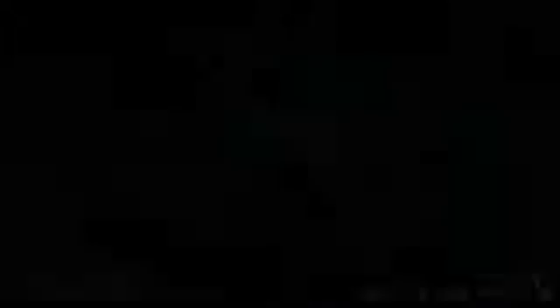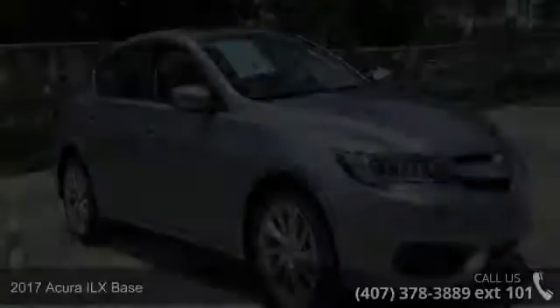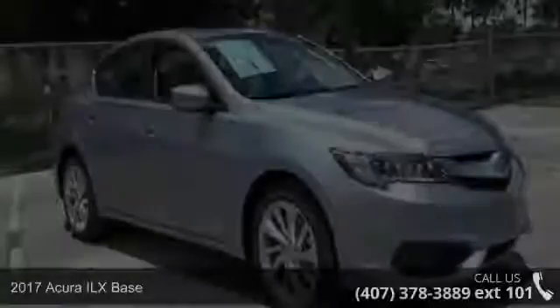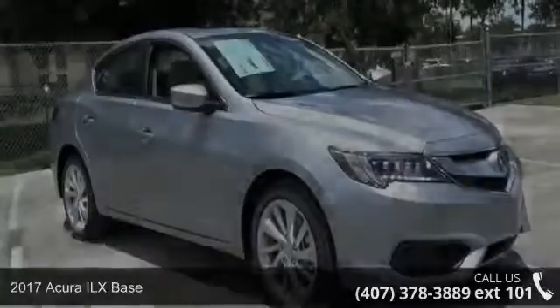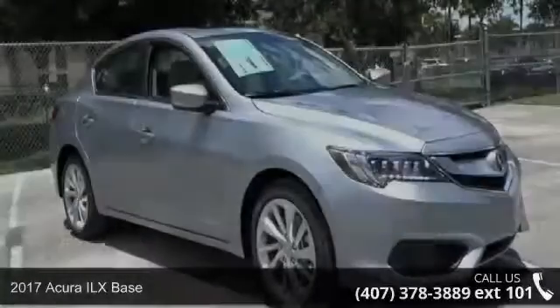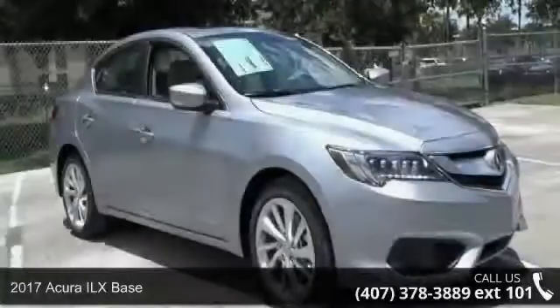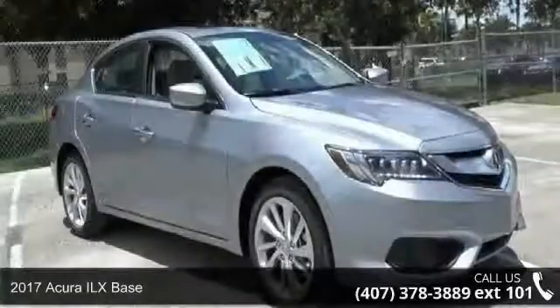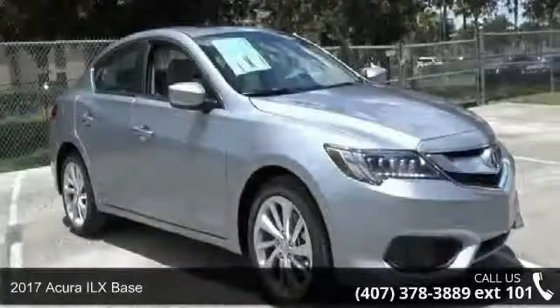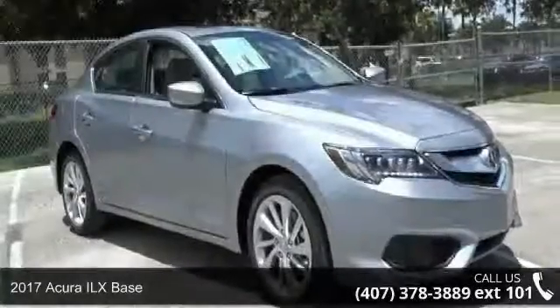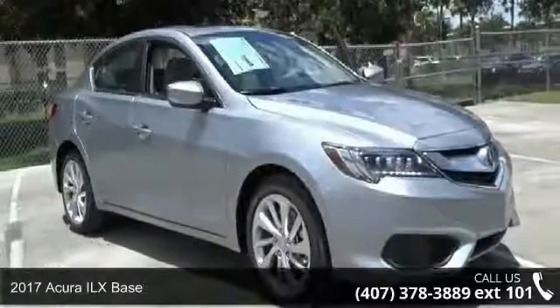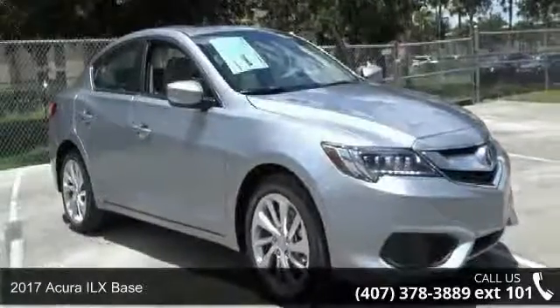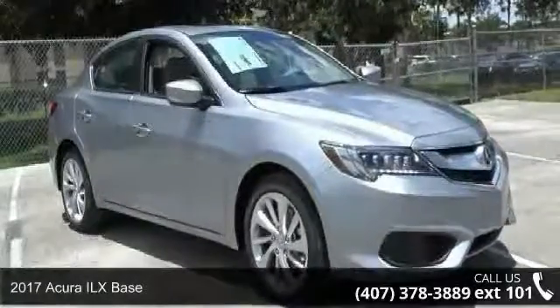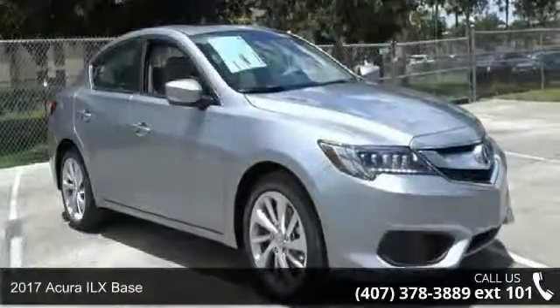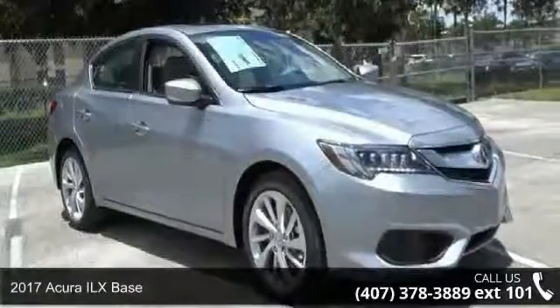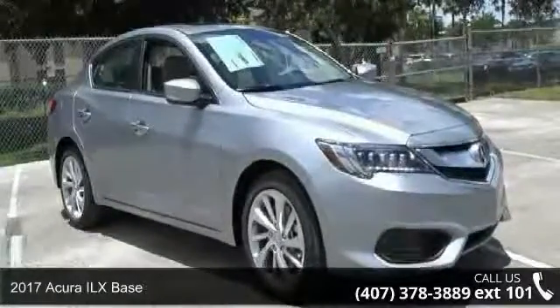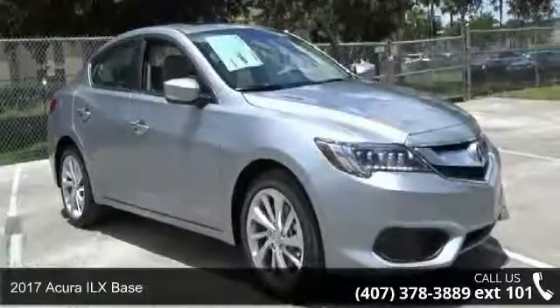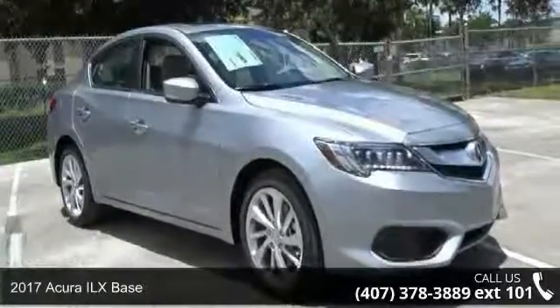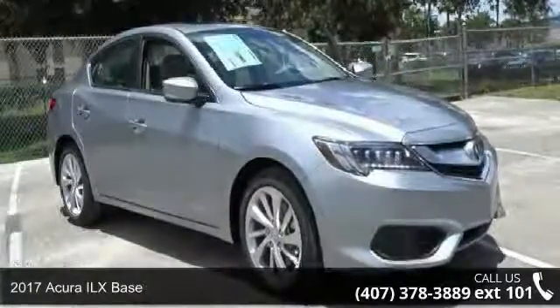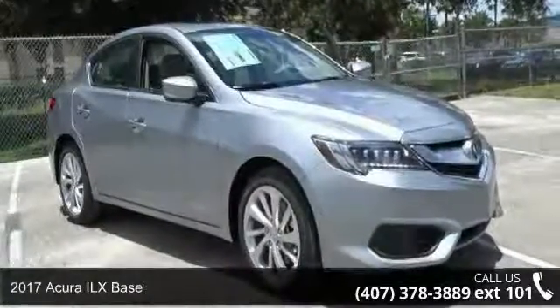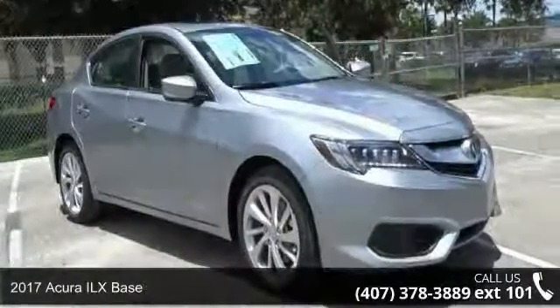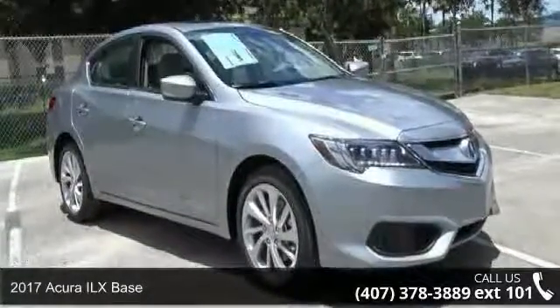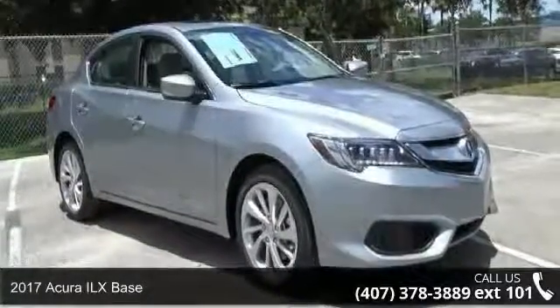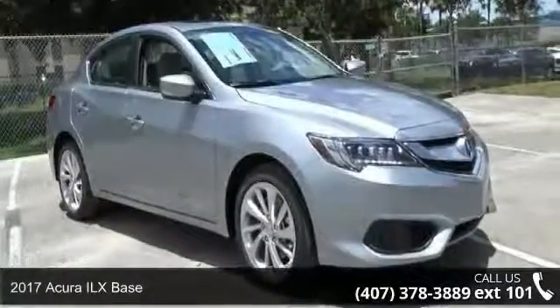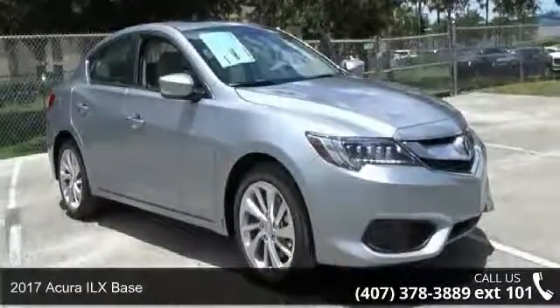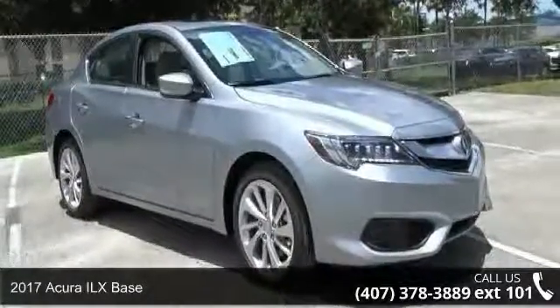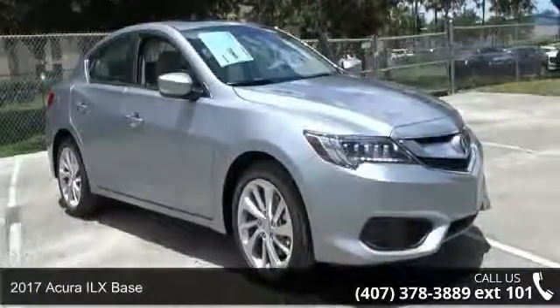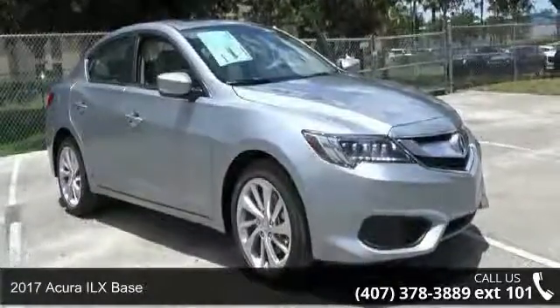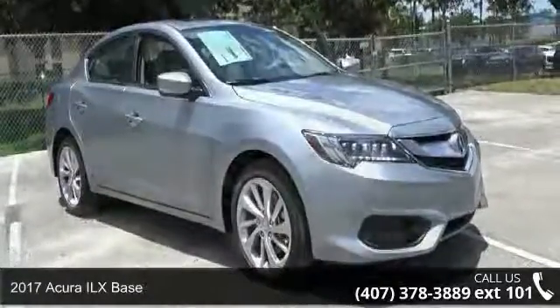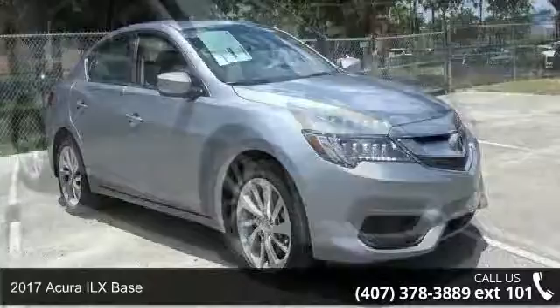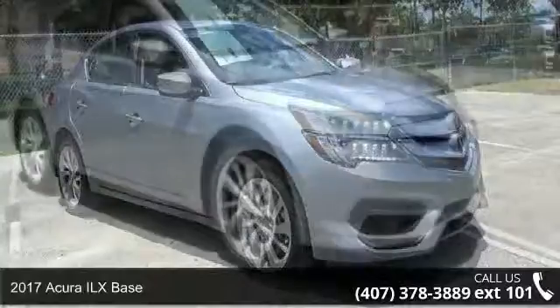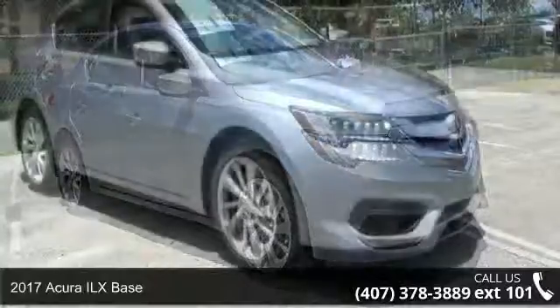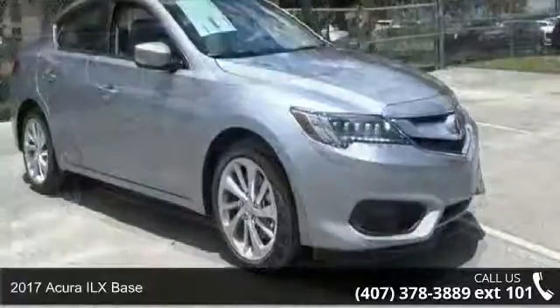Step into the 2017 Acura ELX Base. Don't miss this great deal on a luxury vehicle.